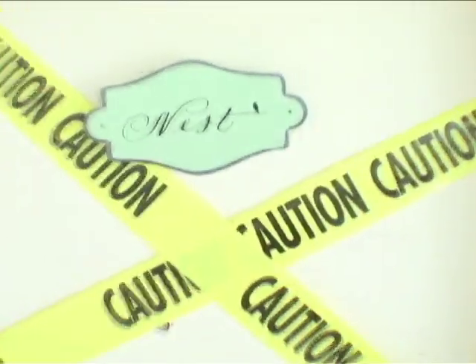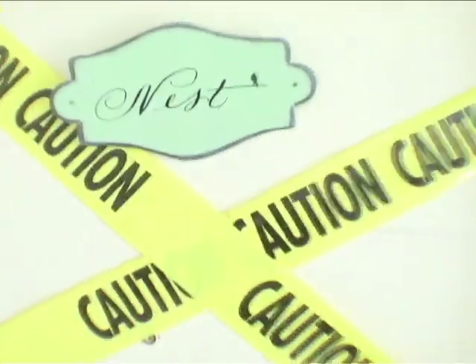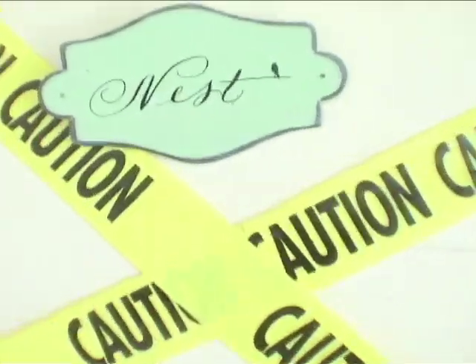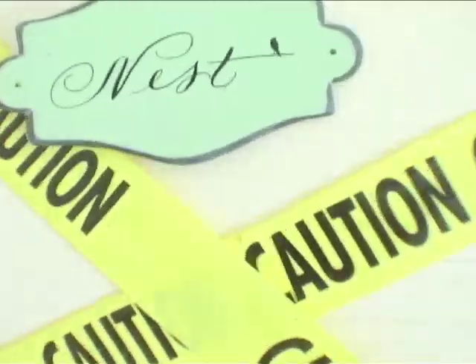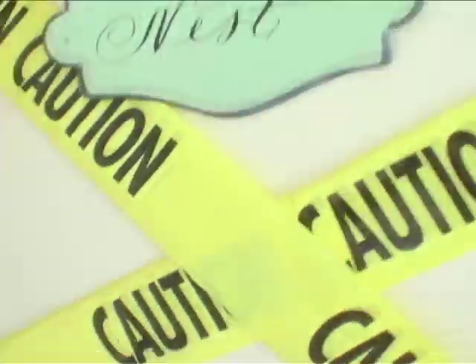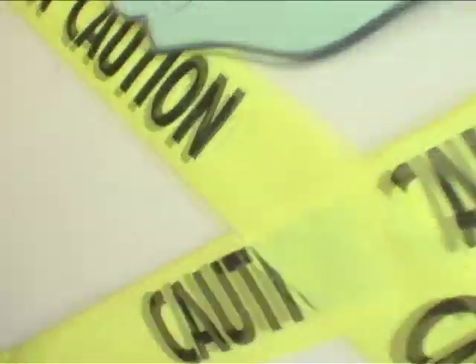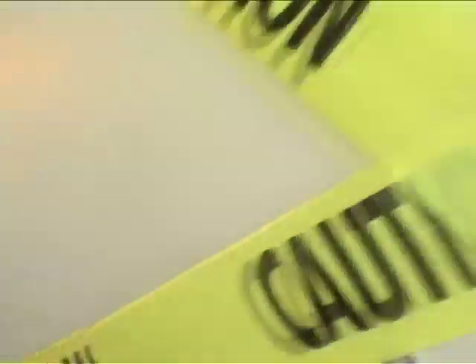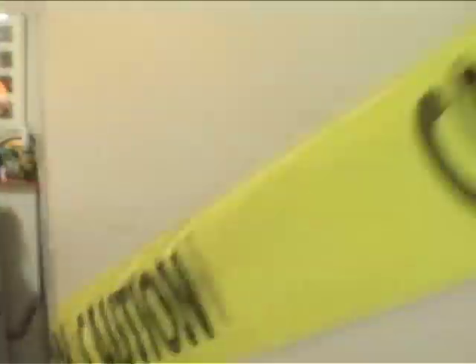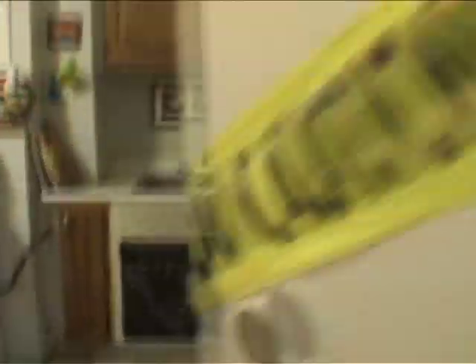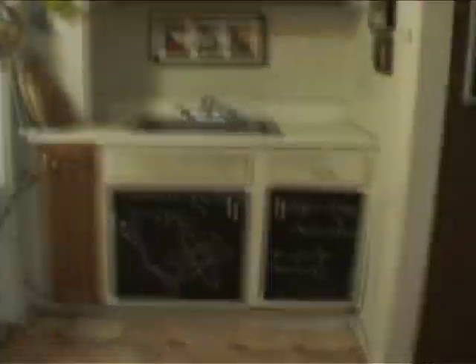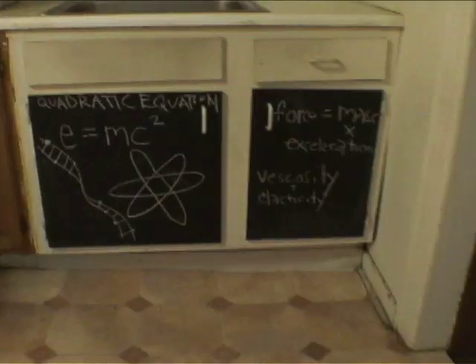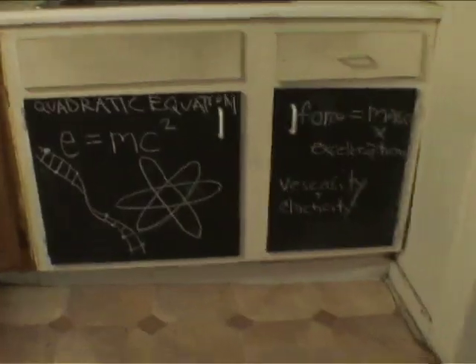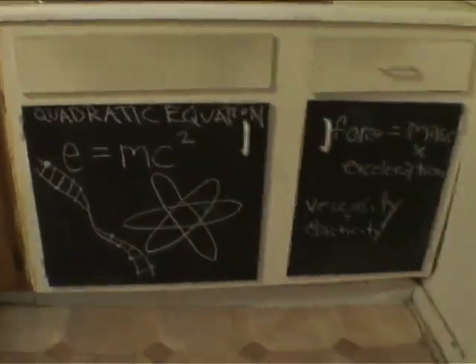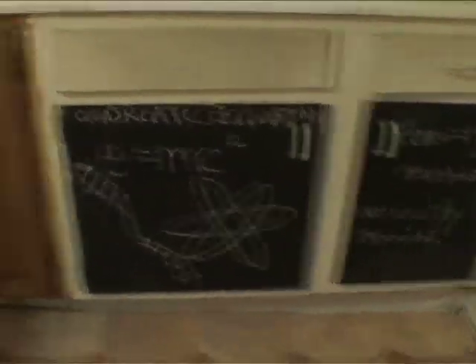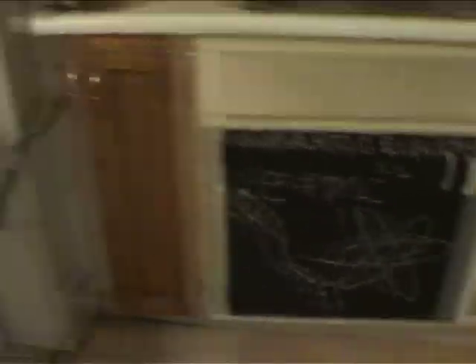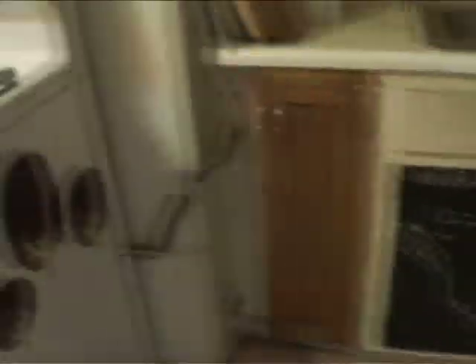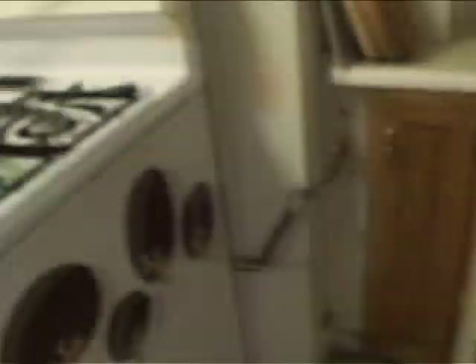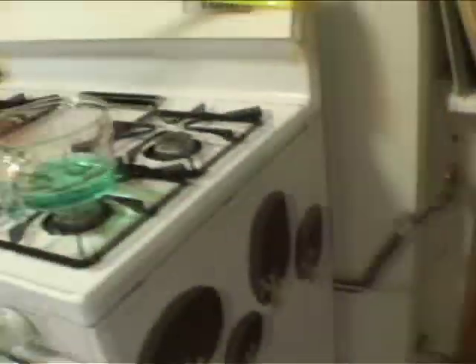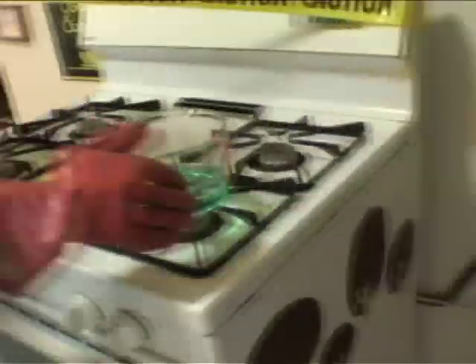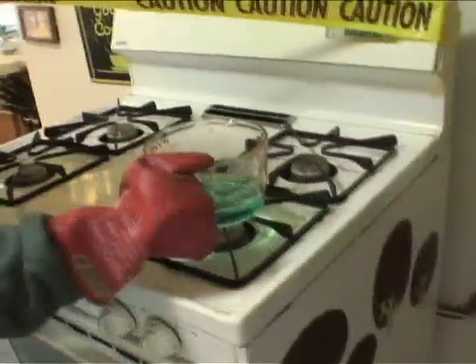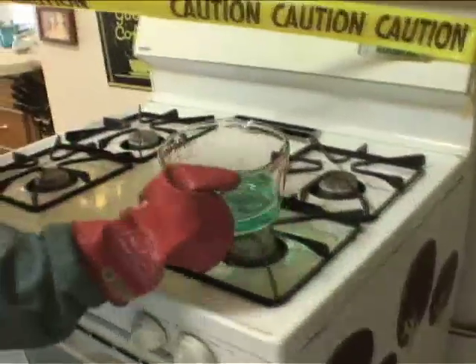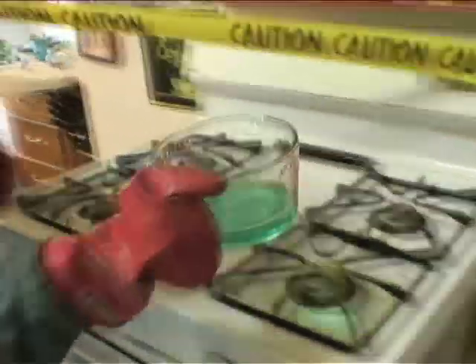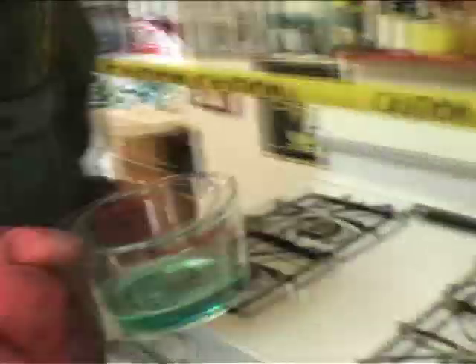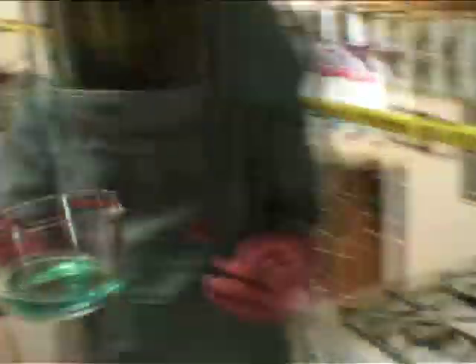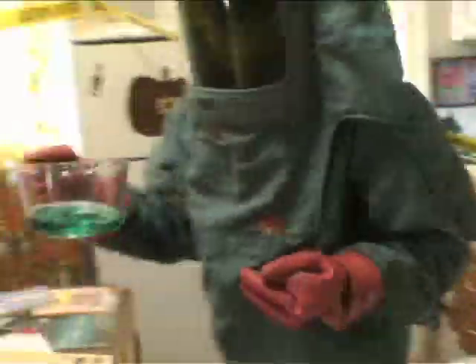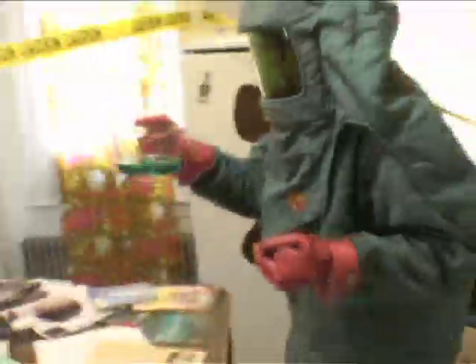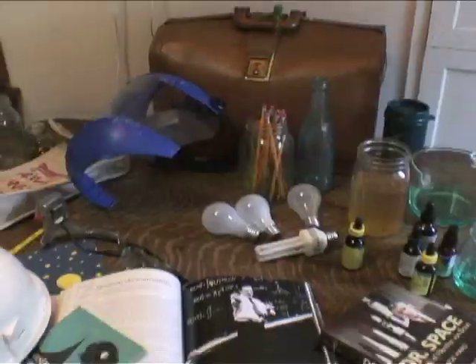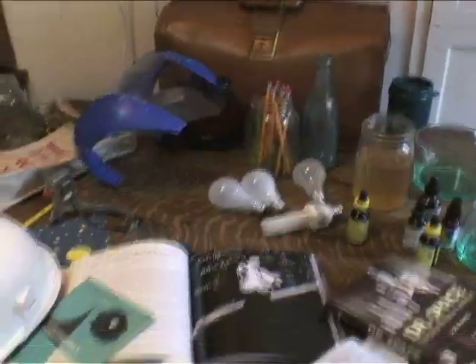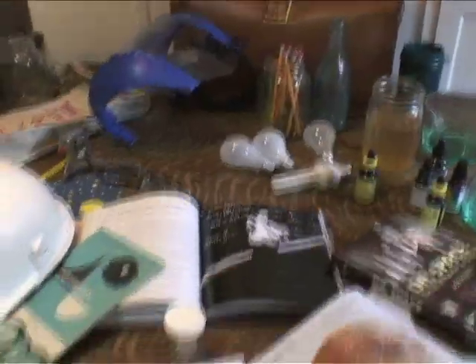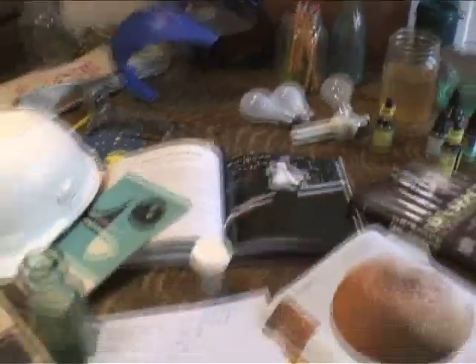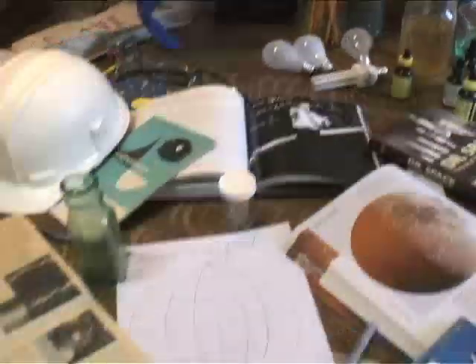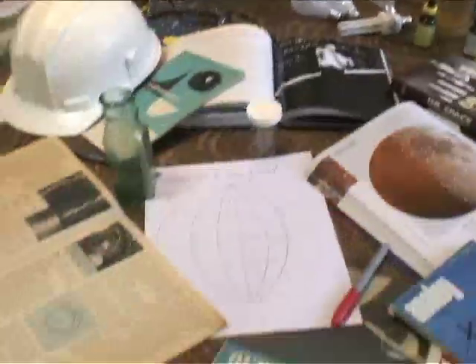Here in our highly scientific nesting labs, there's no telling what DIY experiments we'll be taking on next.